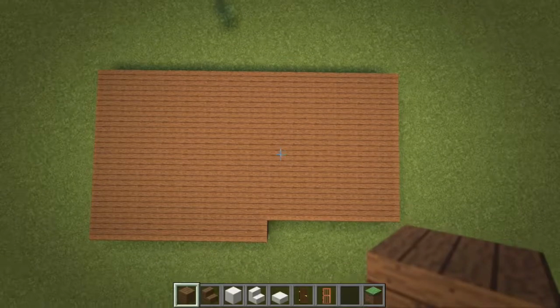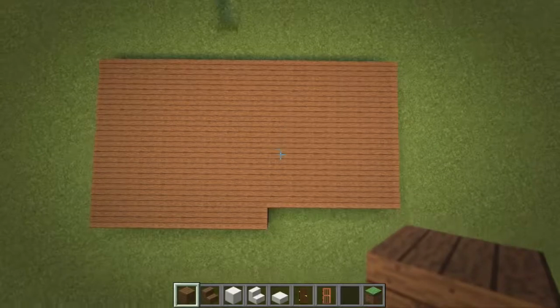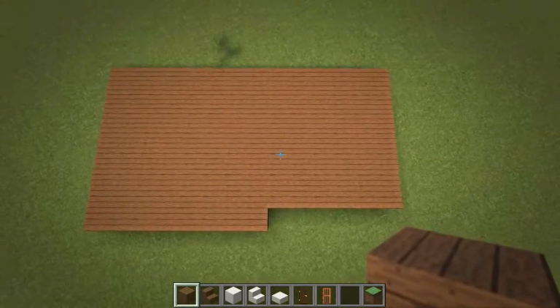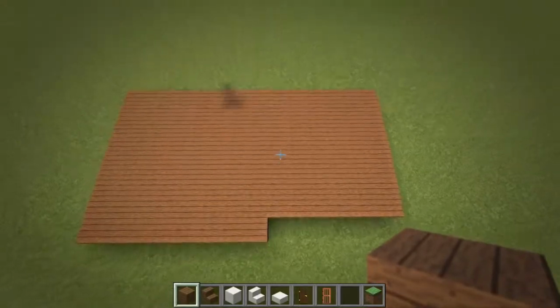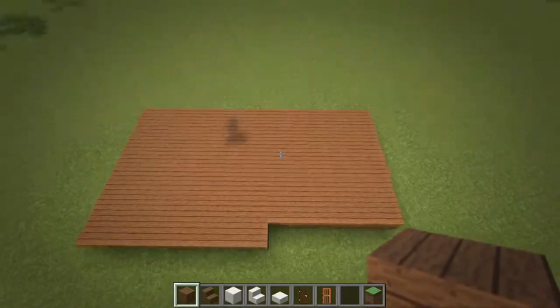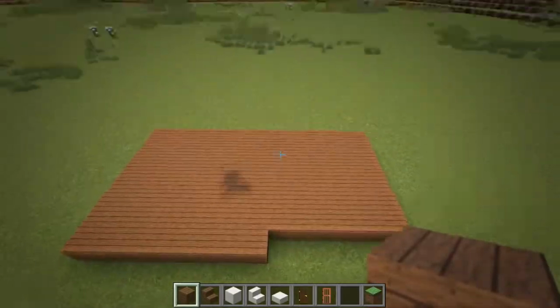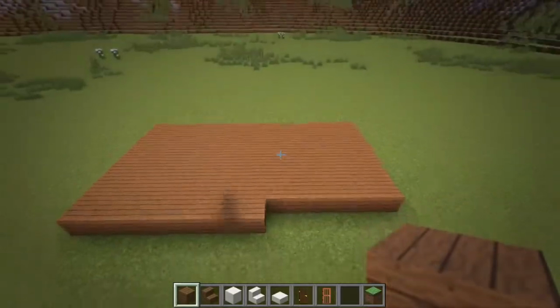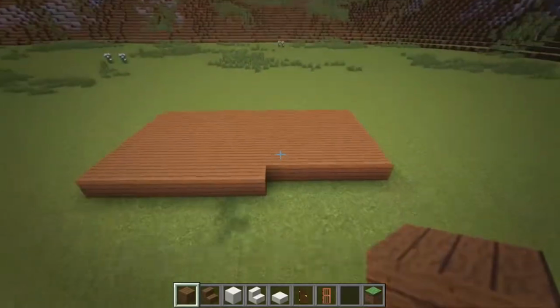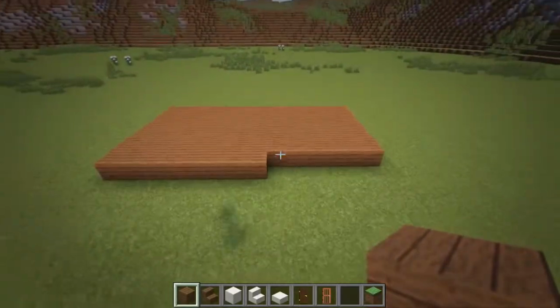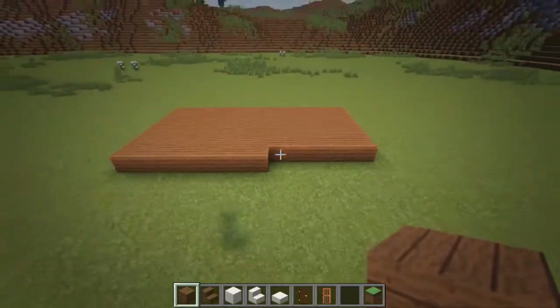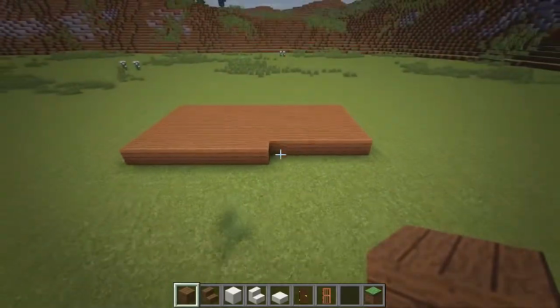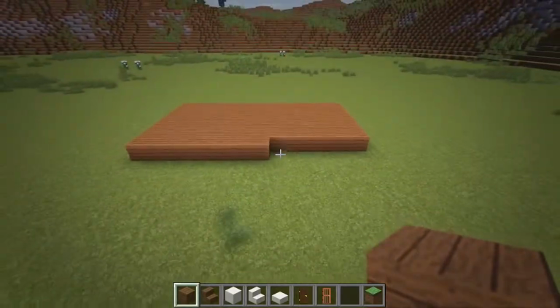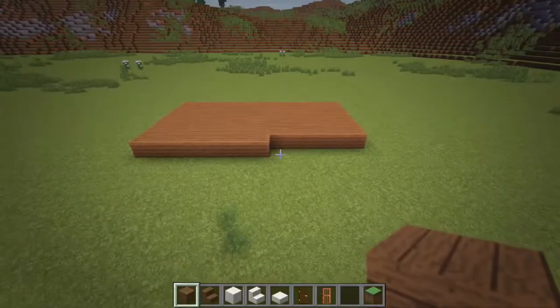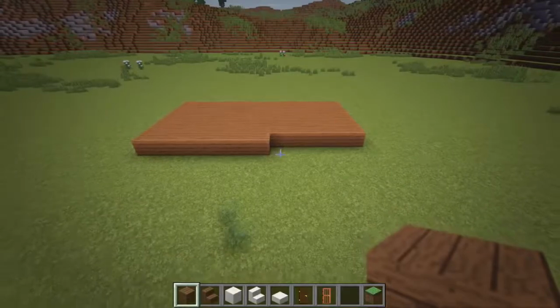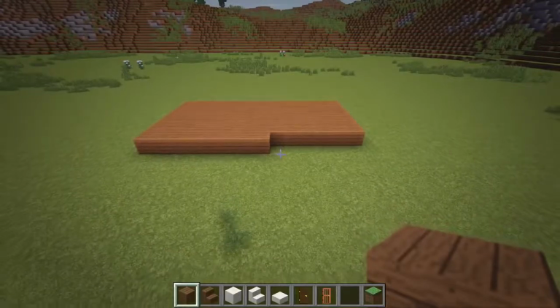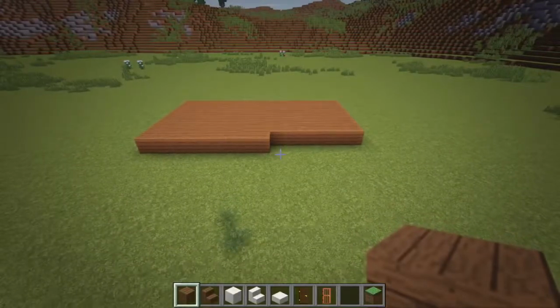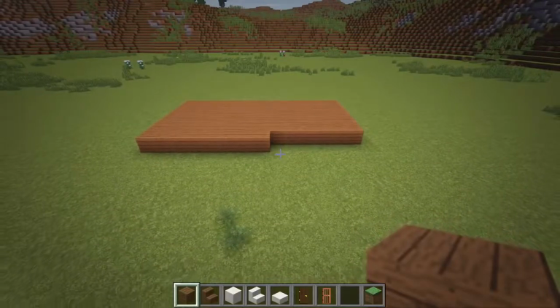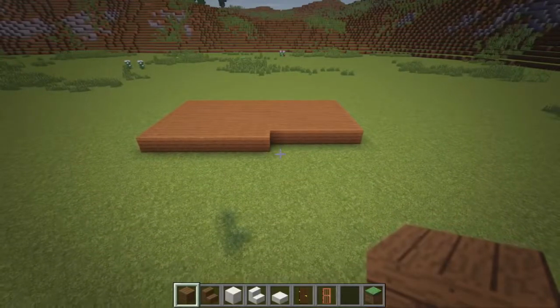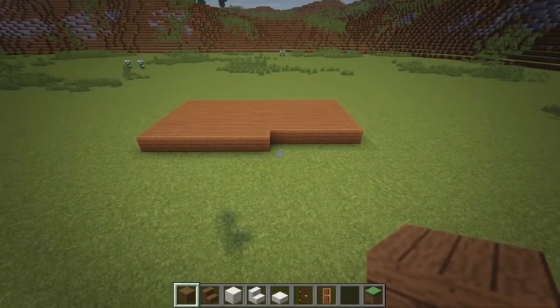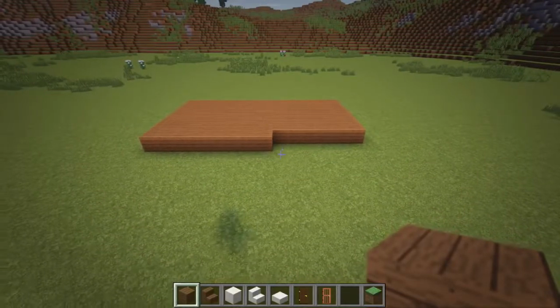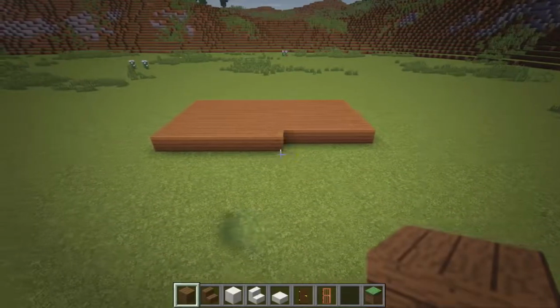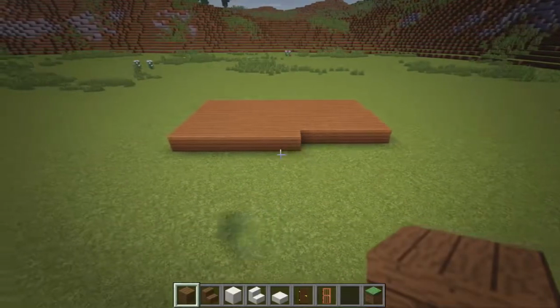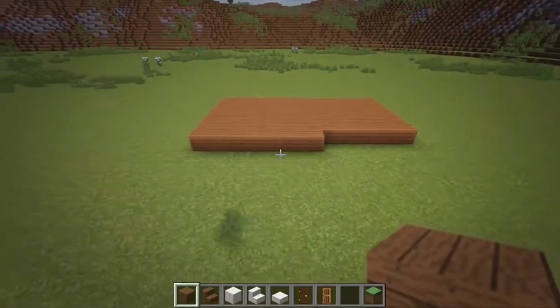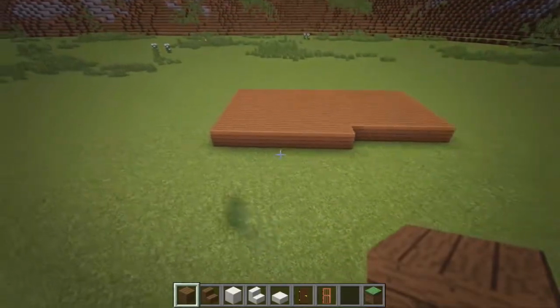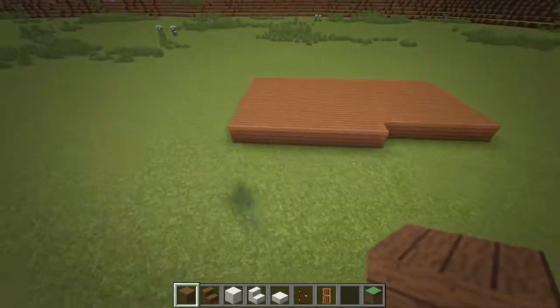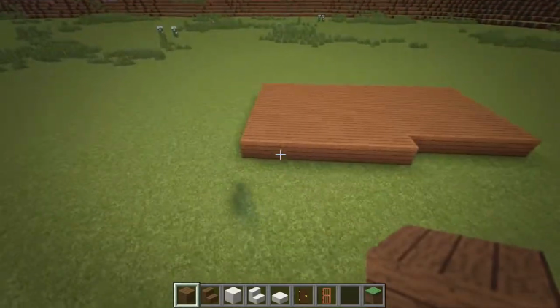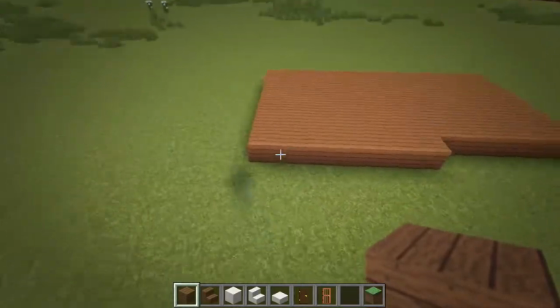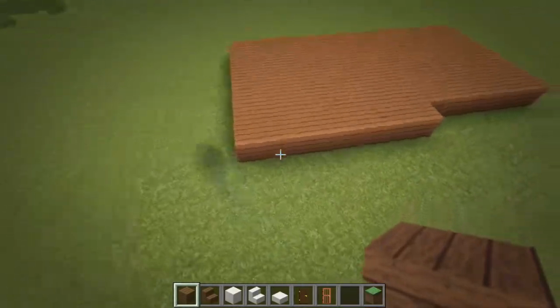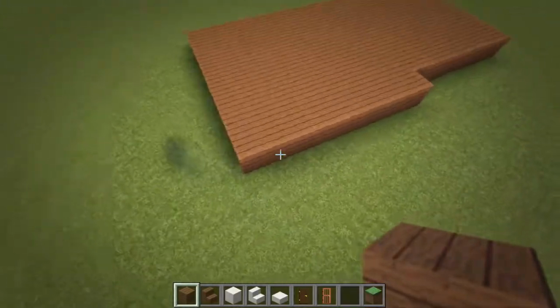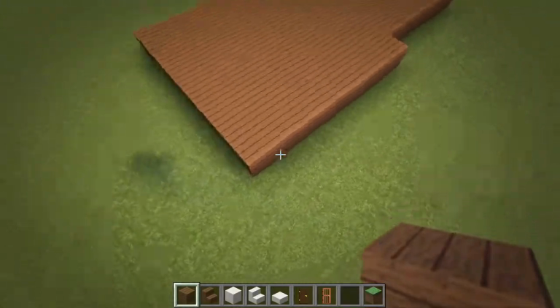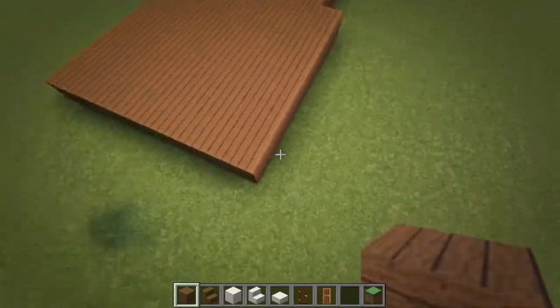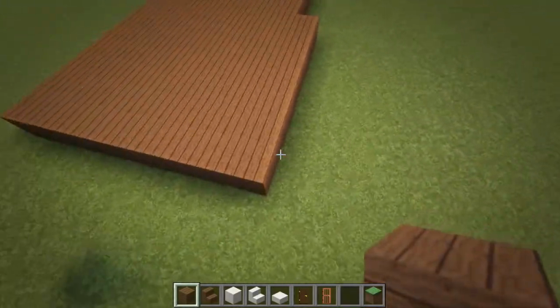Once the foundation is in place, we will then raise all the outer blocks up 3 blocks to make the walls a total of 4 blocks tall.